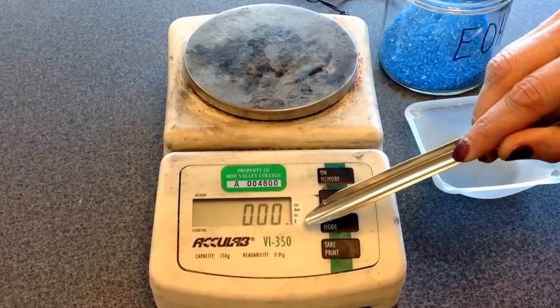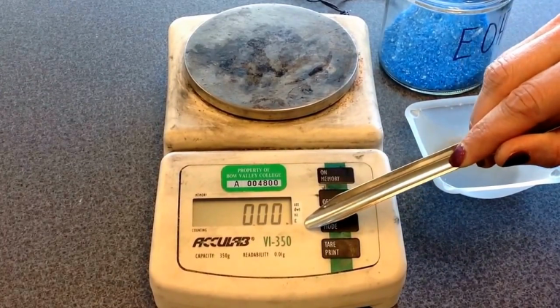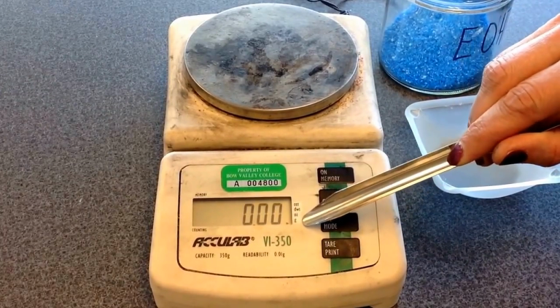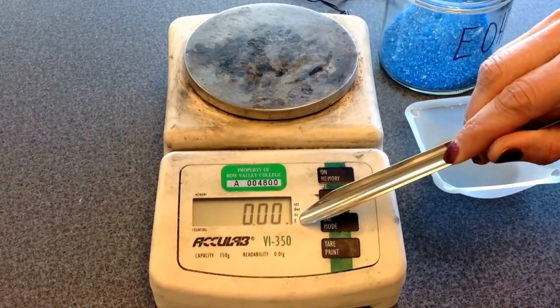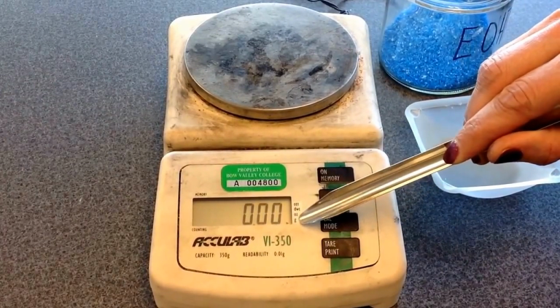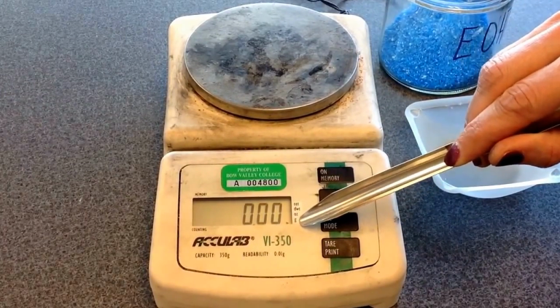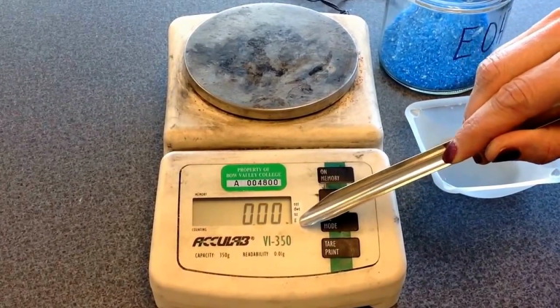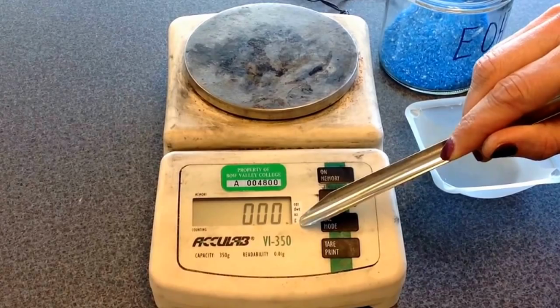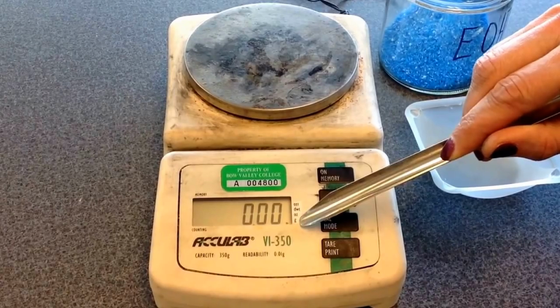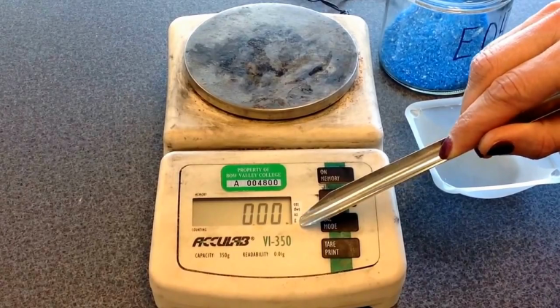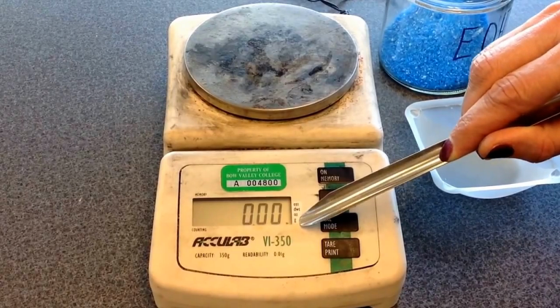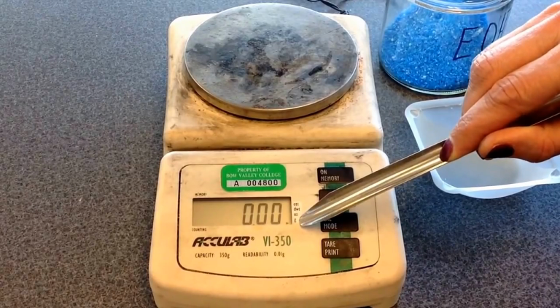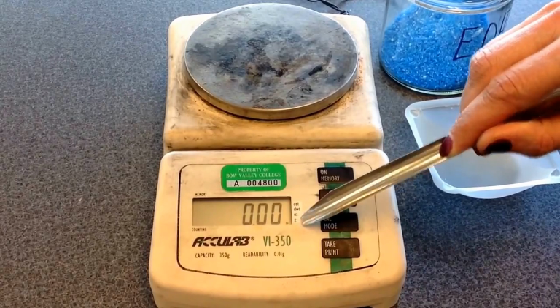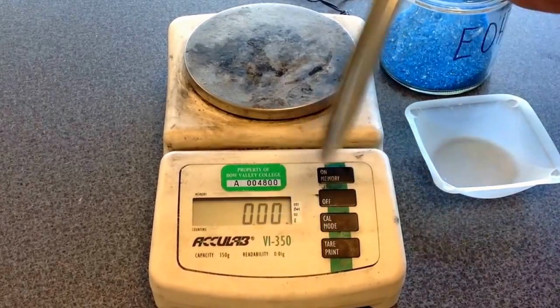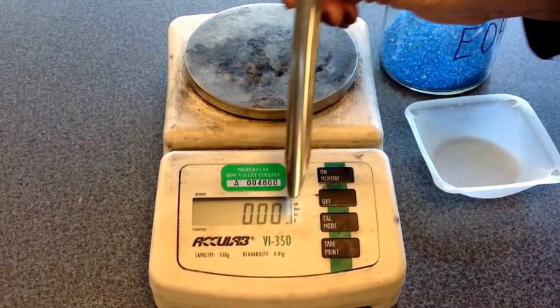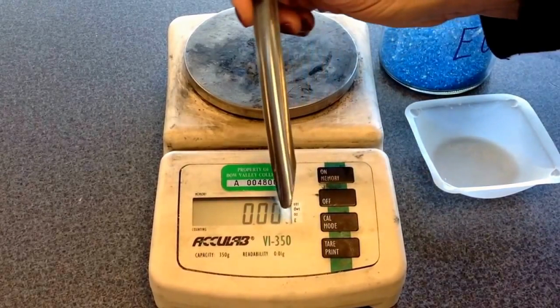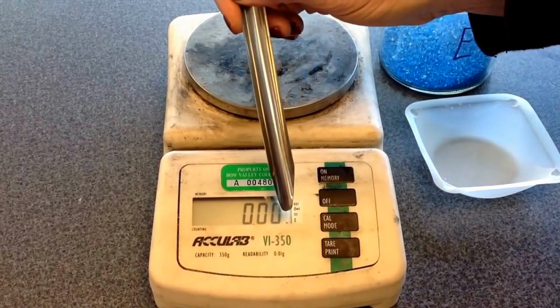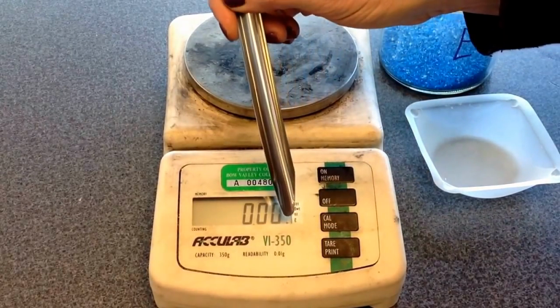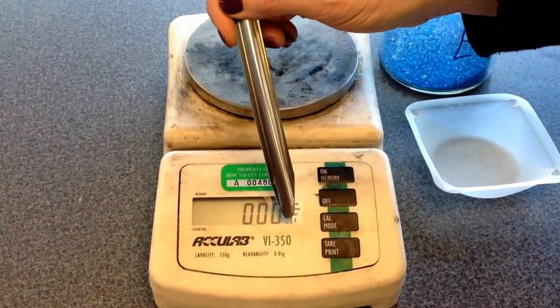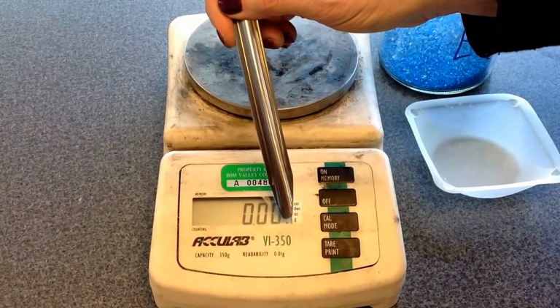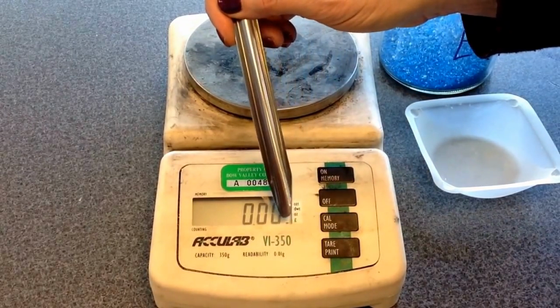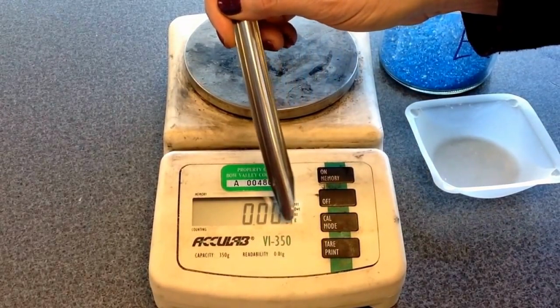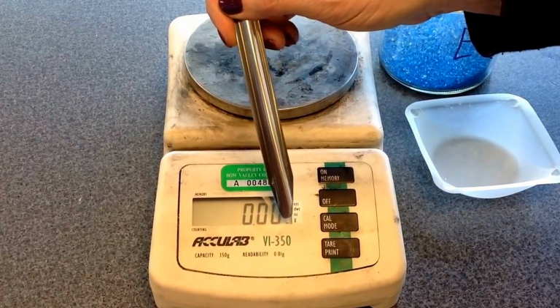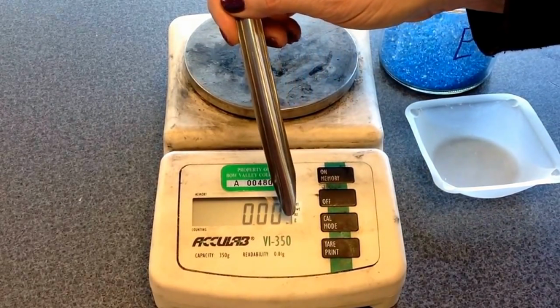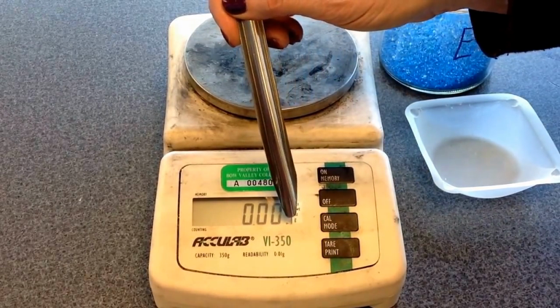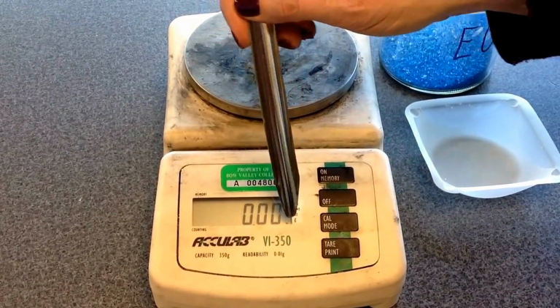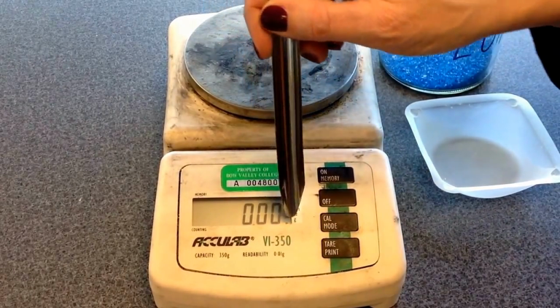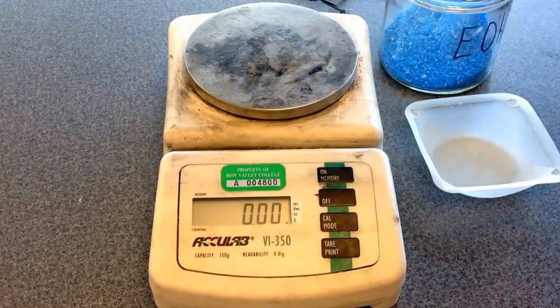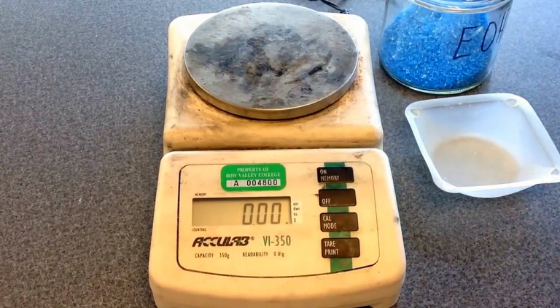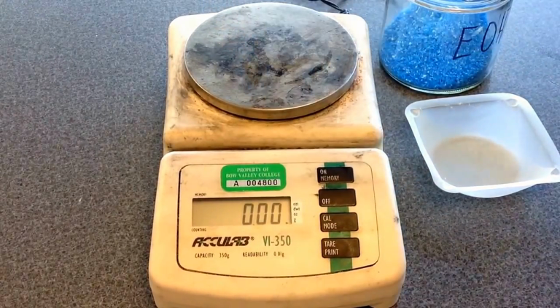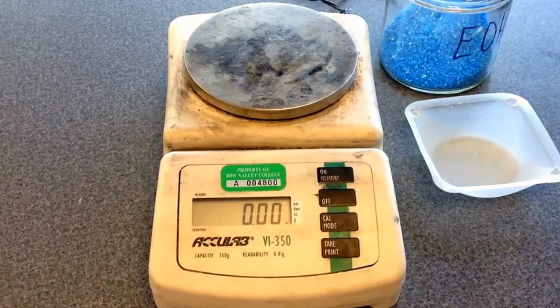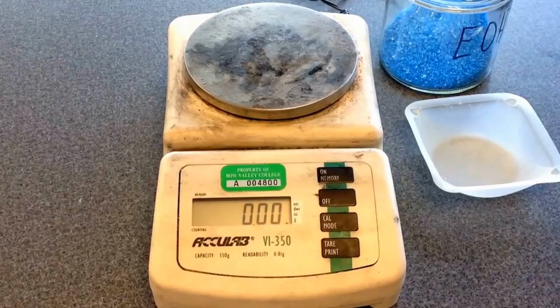You do want to make sure at this point that the grams are set — you'll see a little arrow right here pointing to grams, so we want it to be in grams.